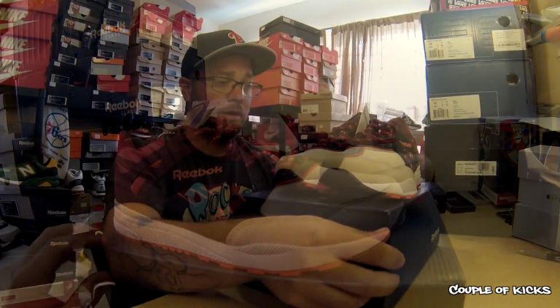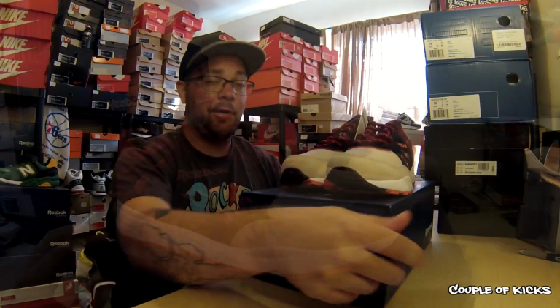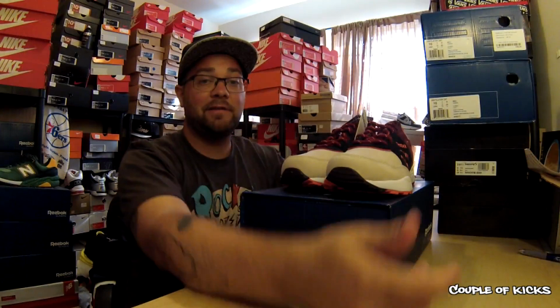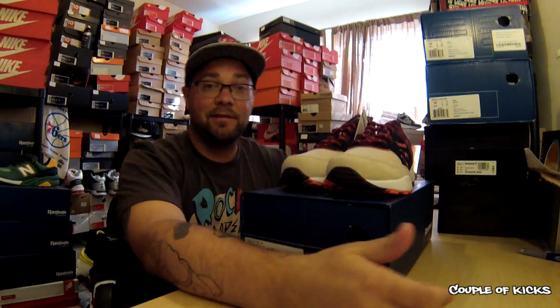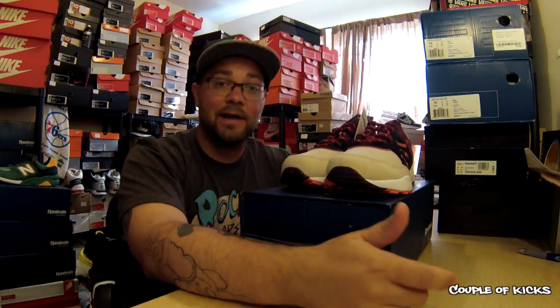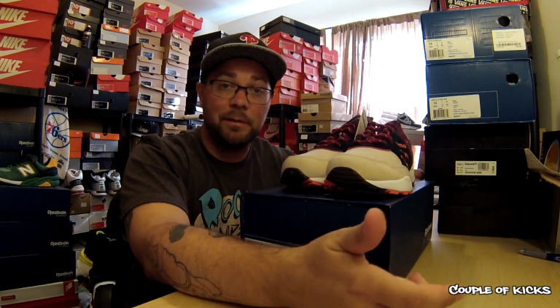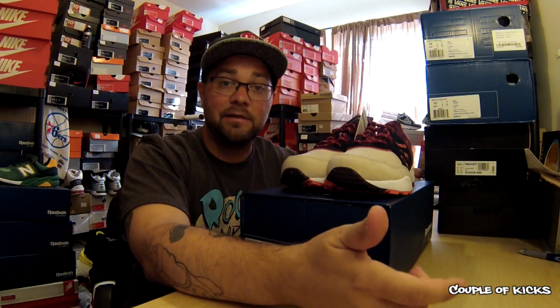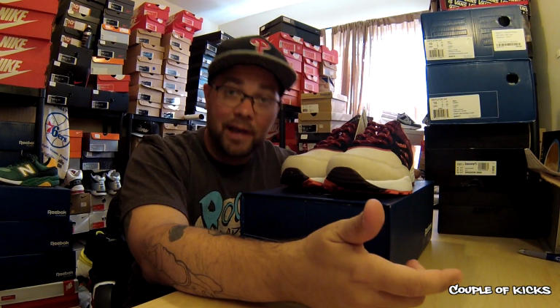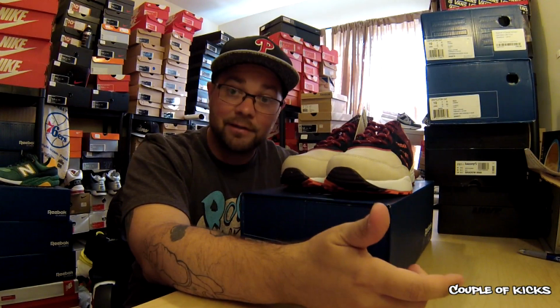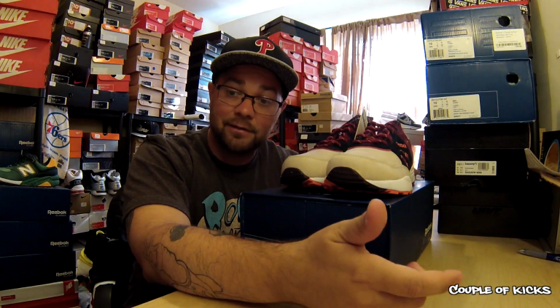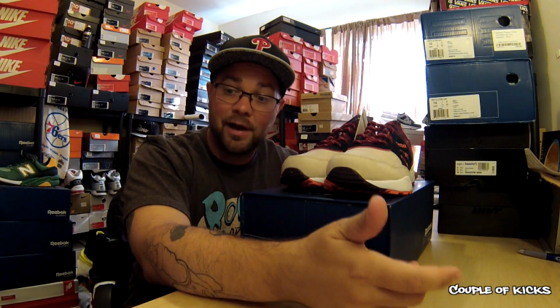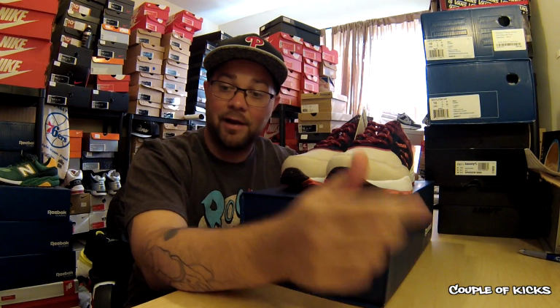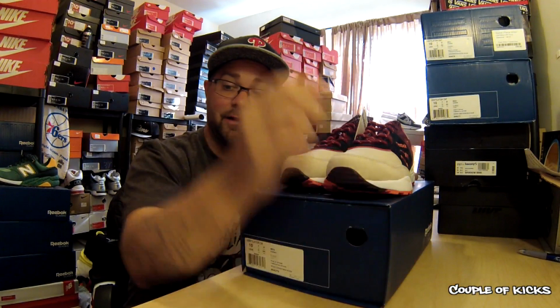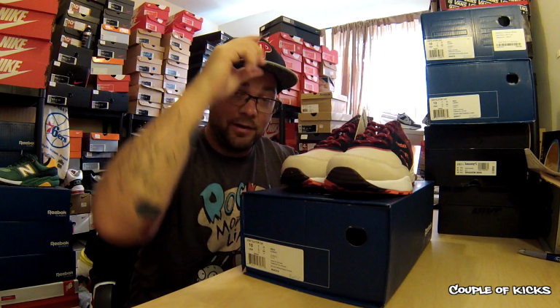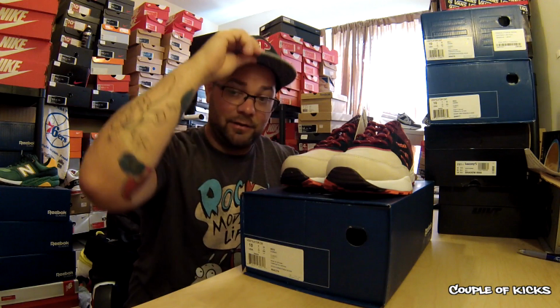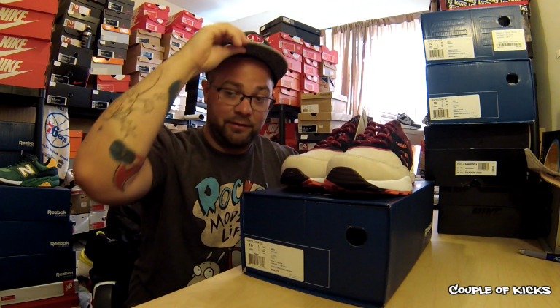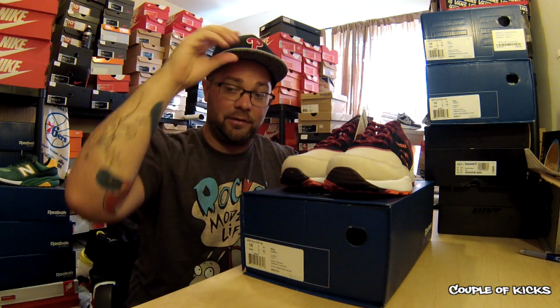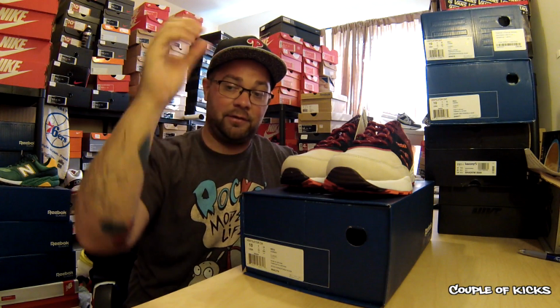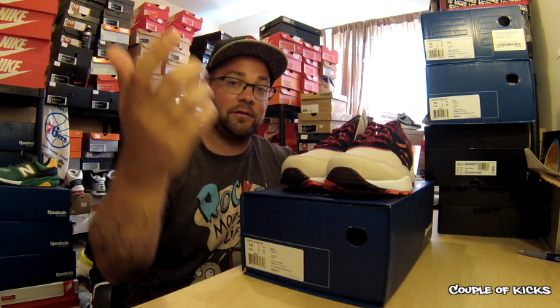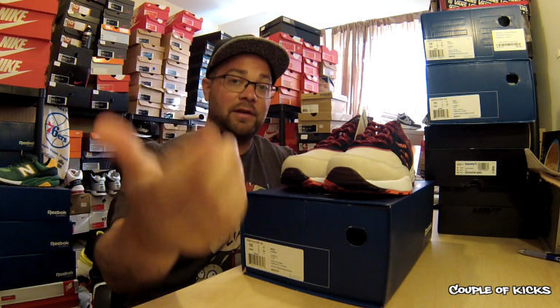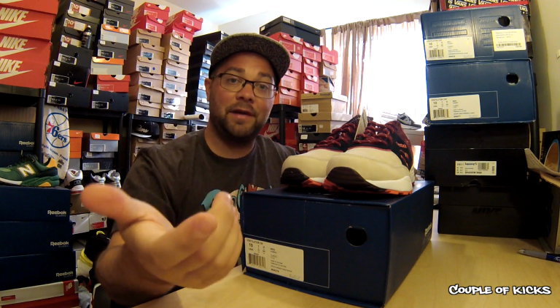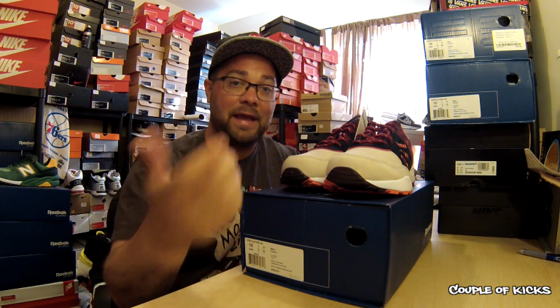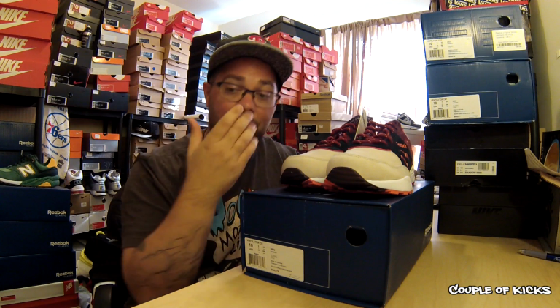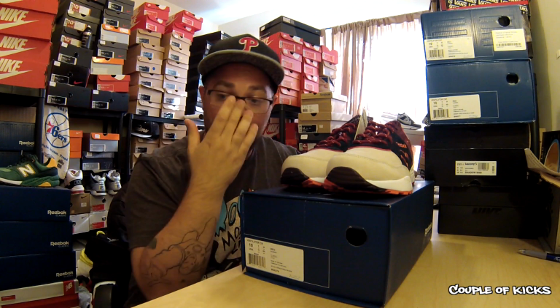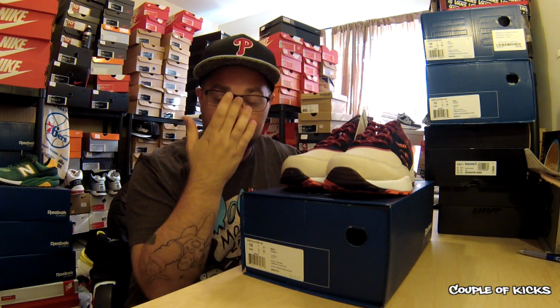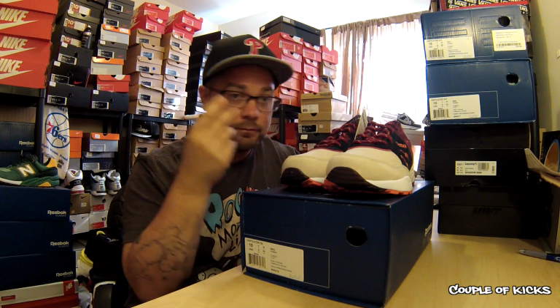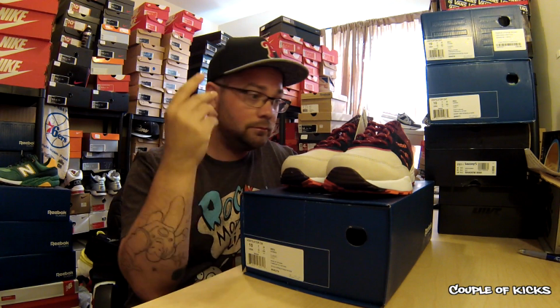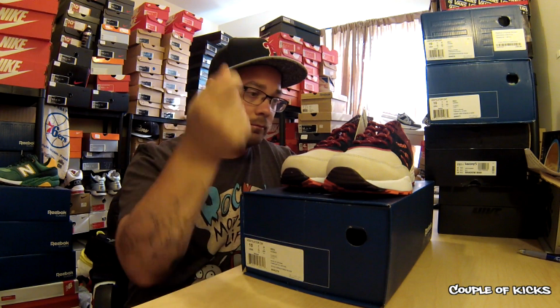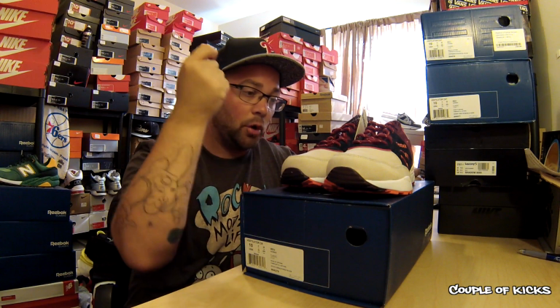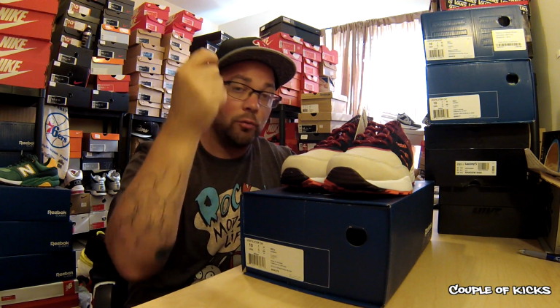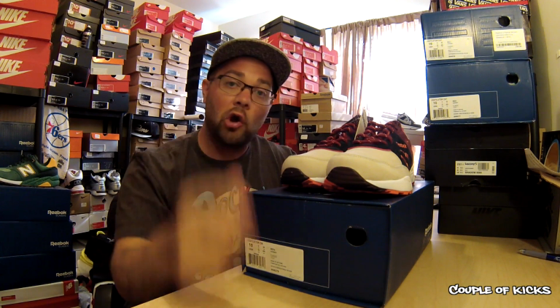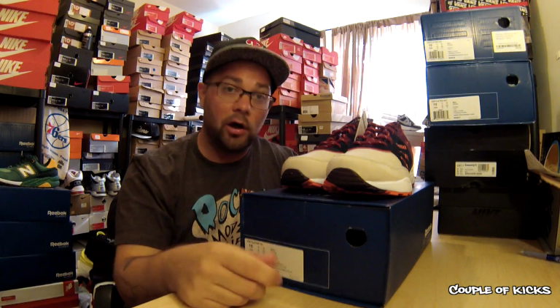Sold out in seconds — and when I say seconds, I mean seconds. Sneakers and Stuff had the countdown and boom, gone.